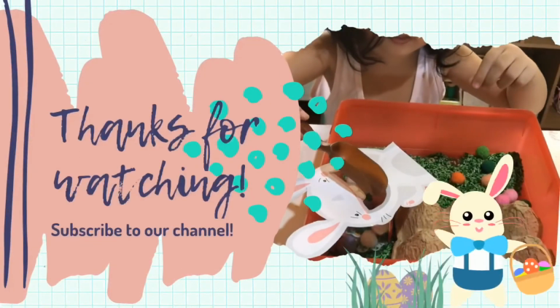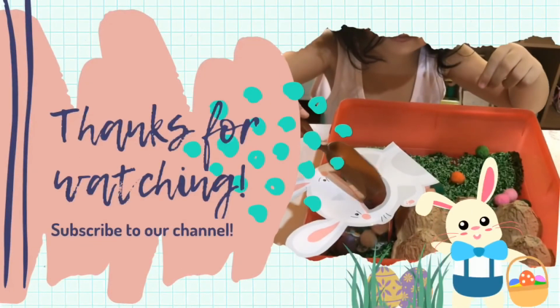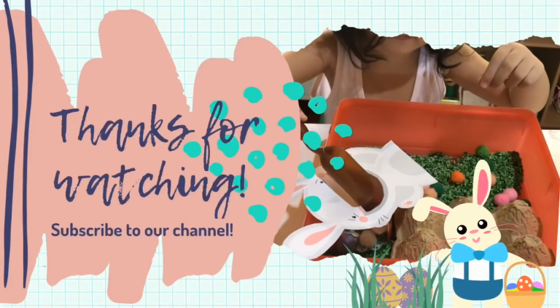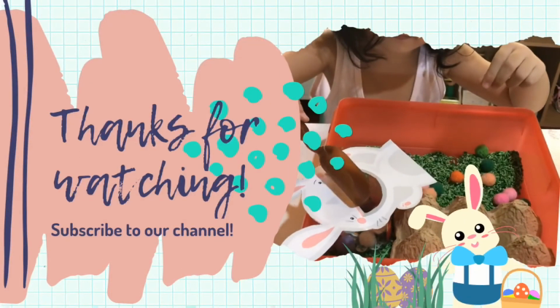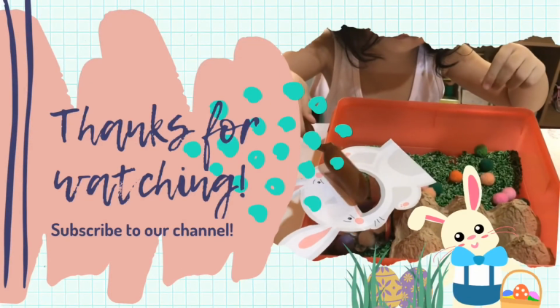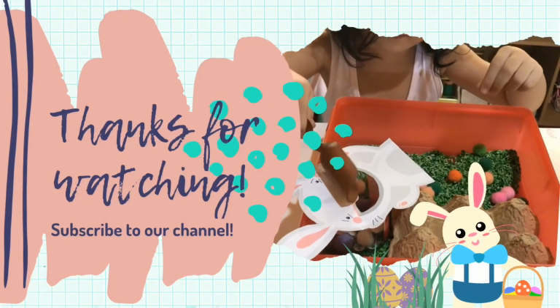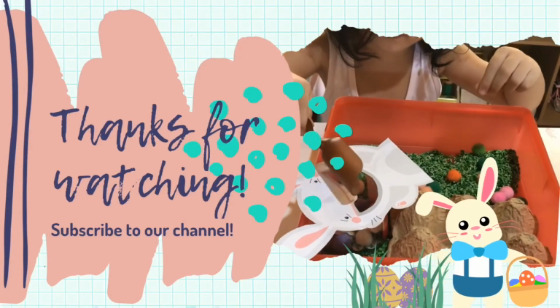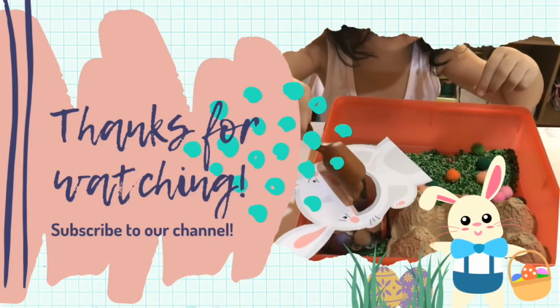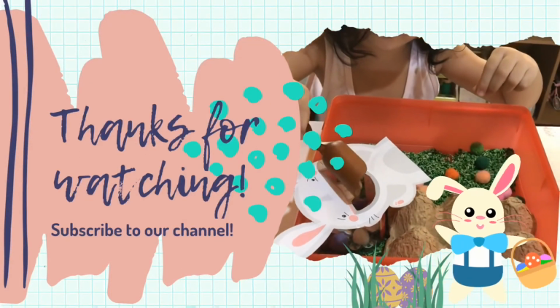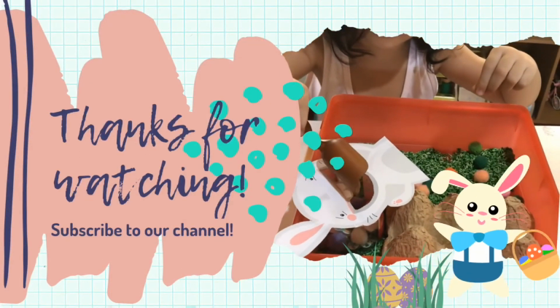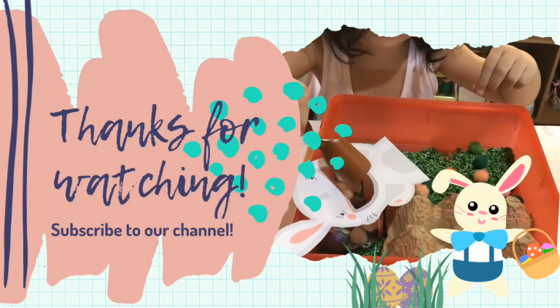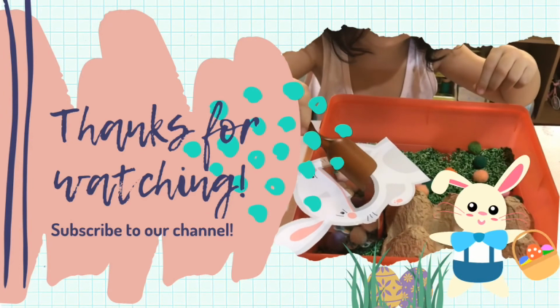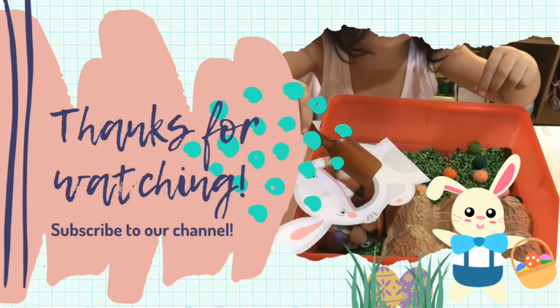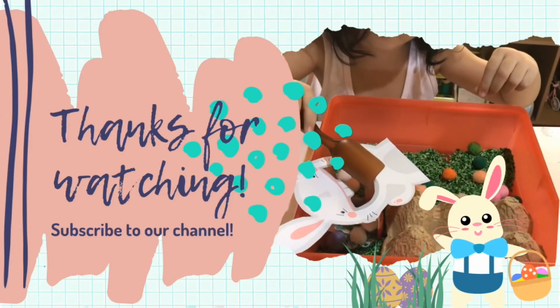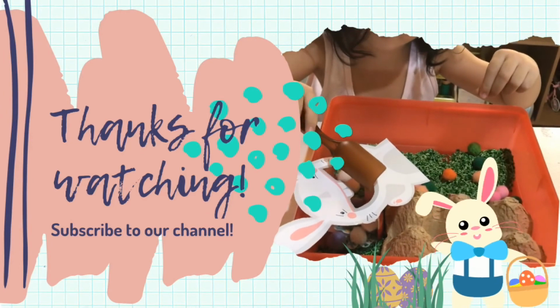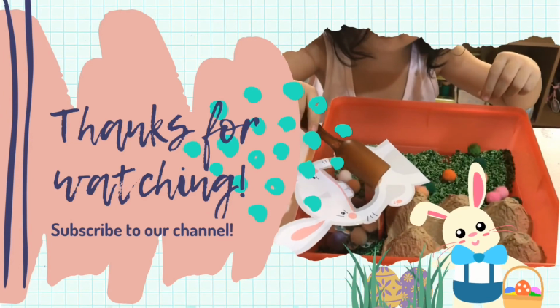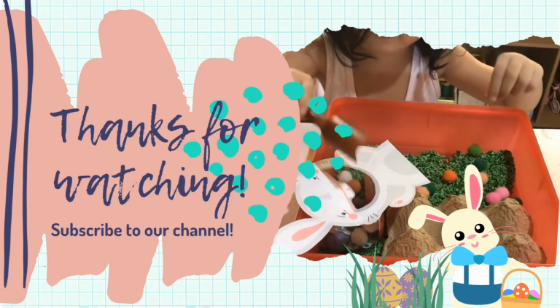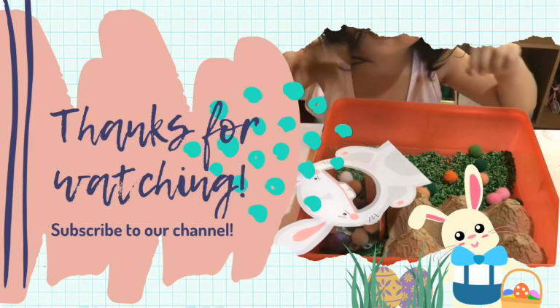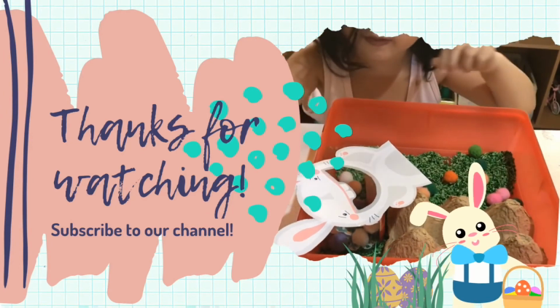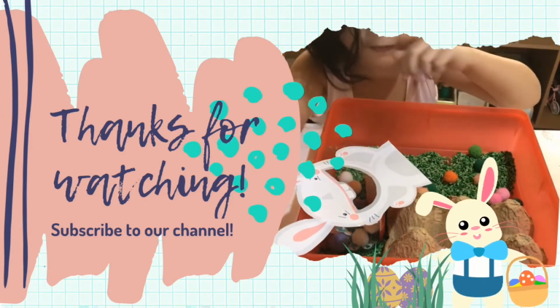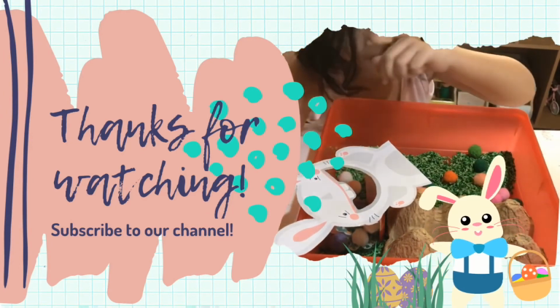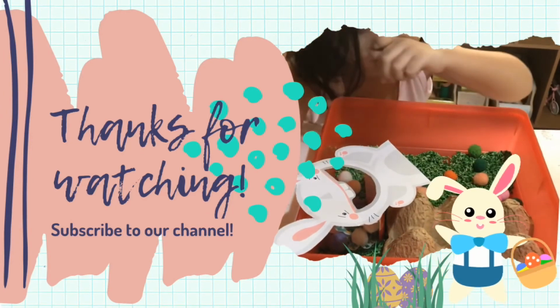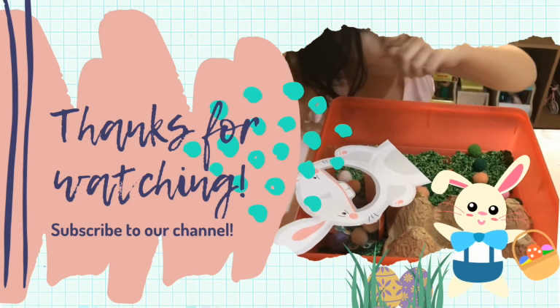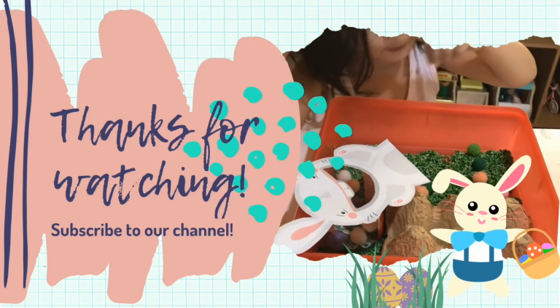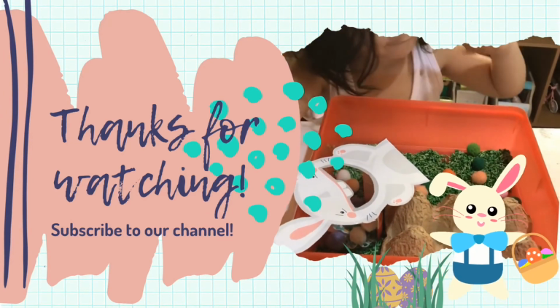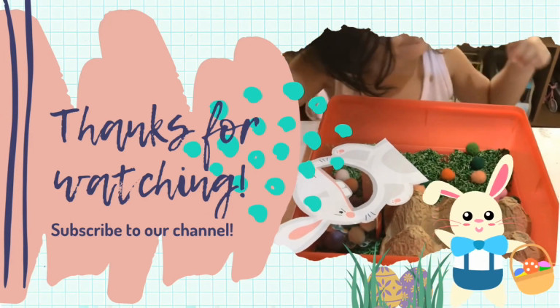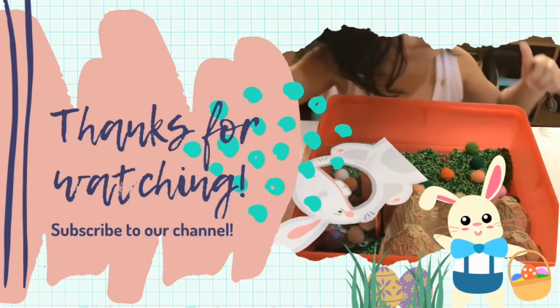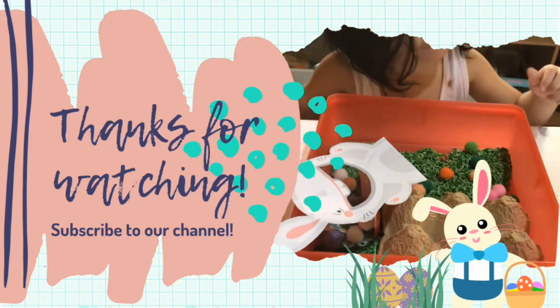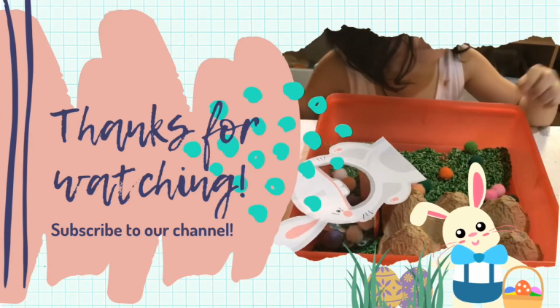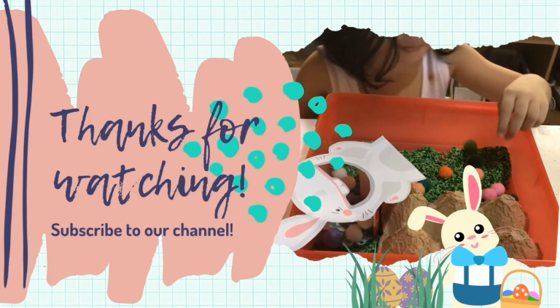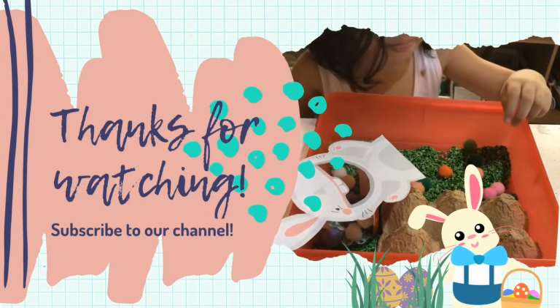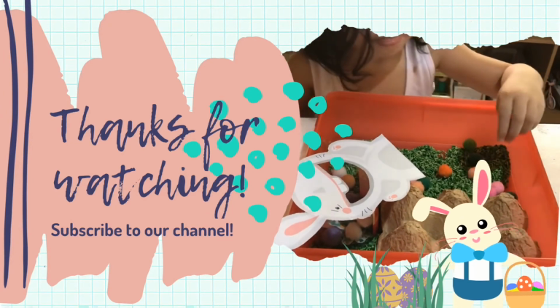Thanks for watching and please subscribe to our channel. See you next time! Bye-bye!